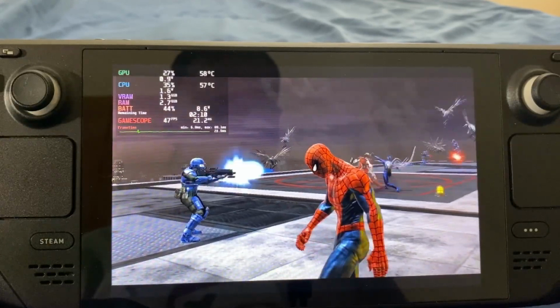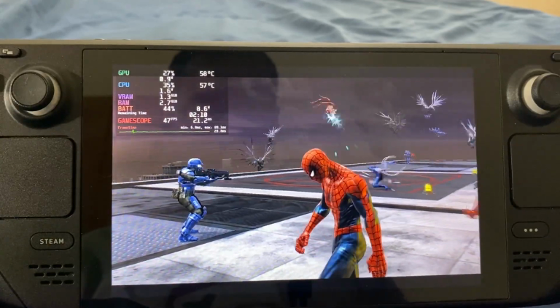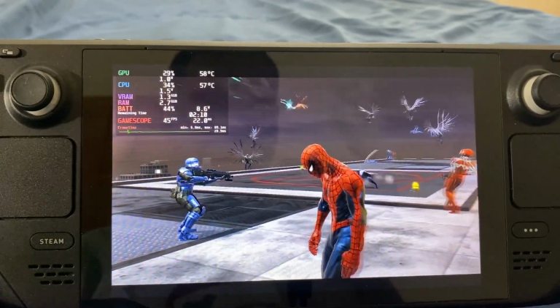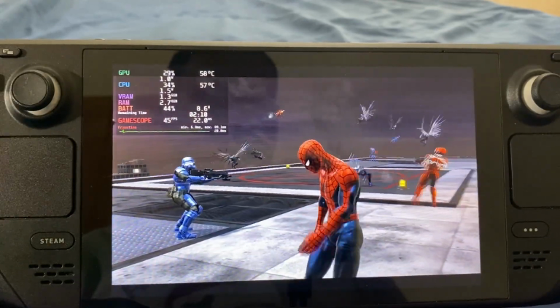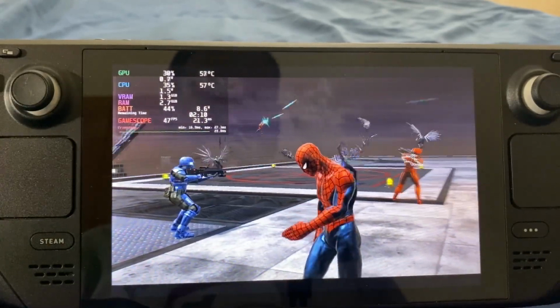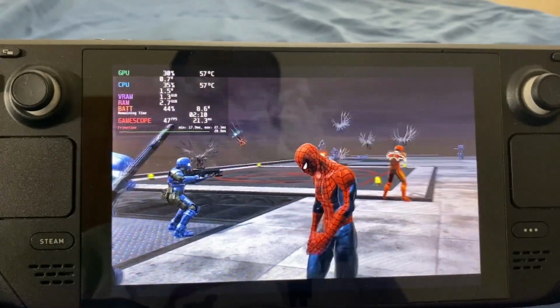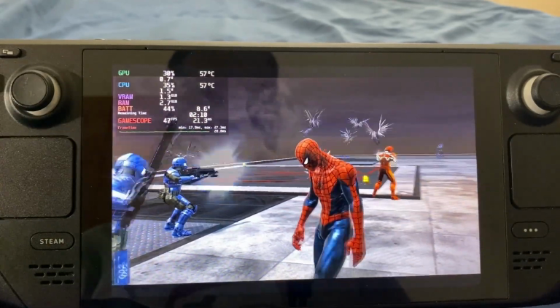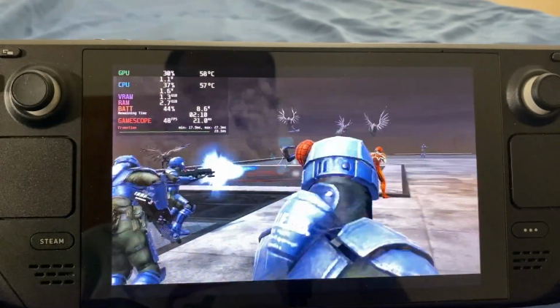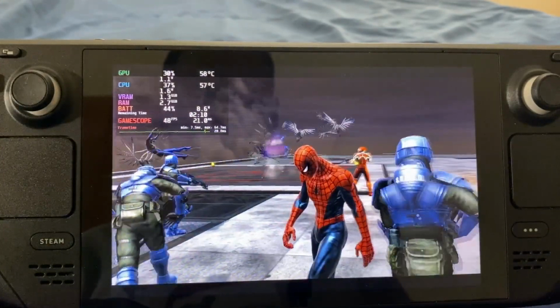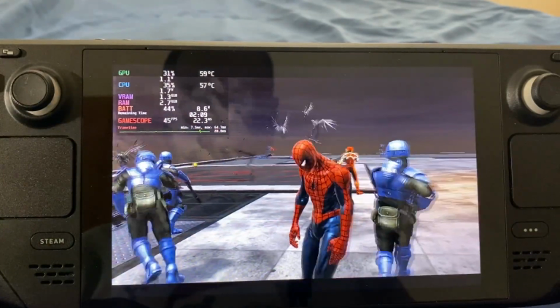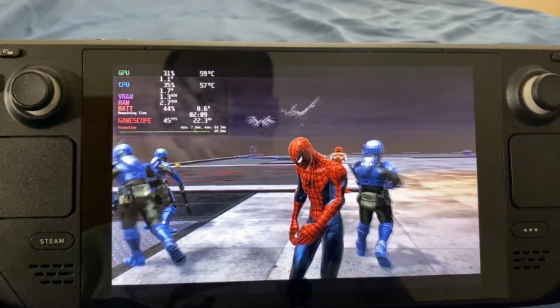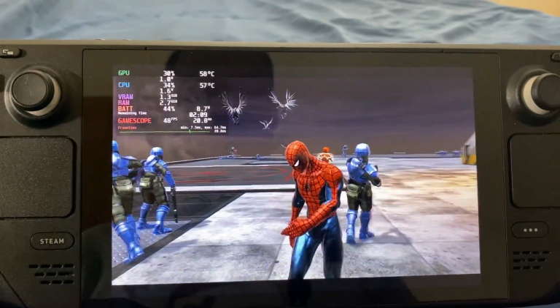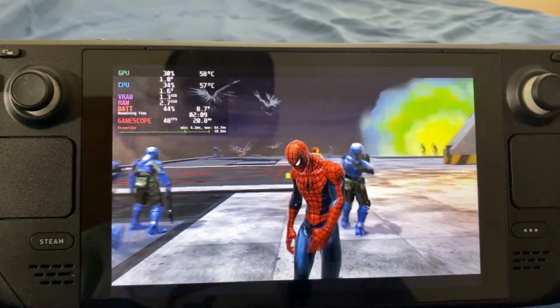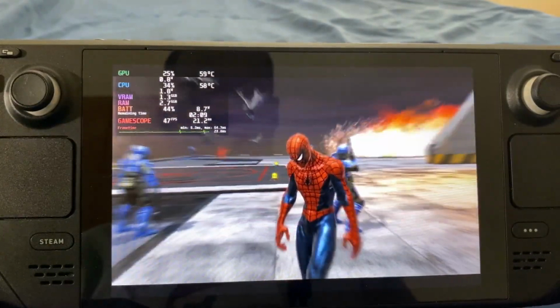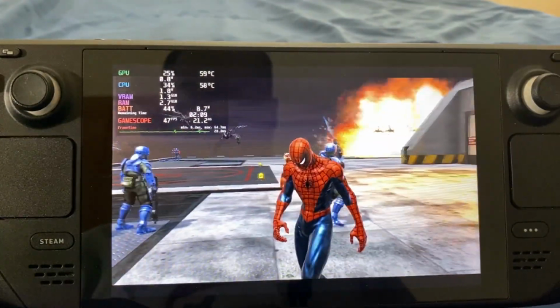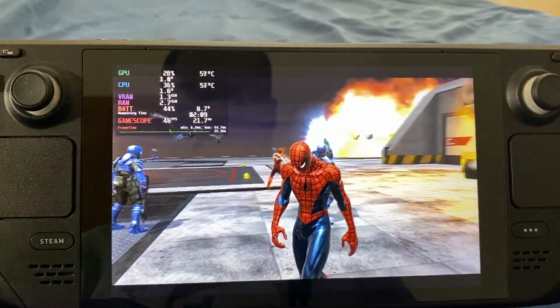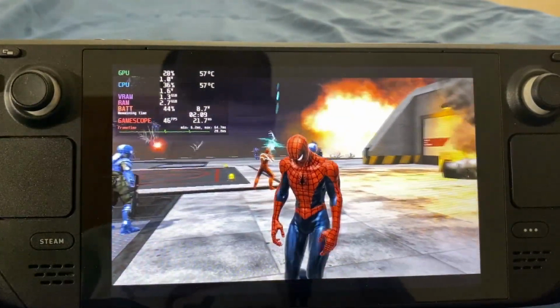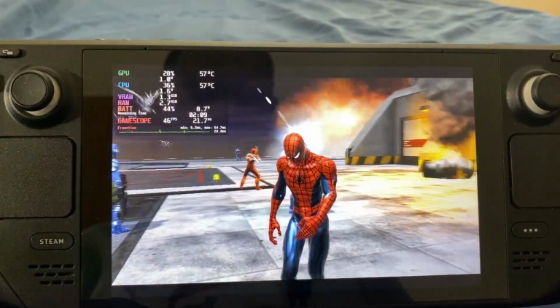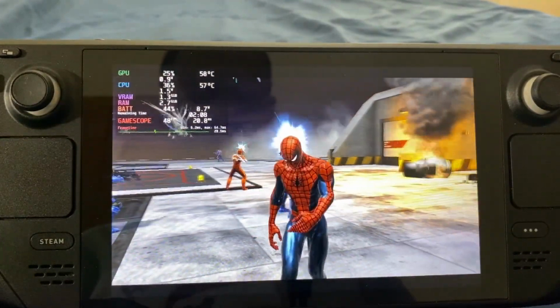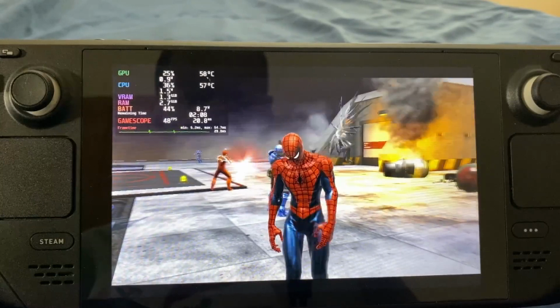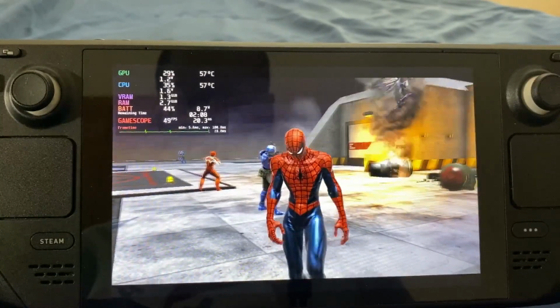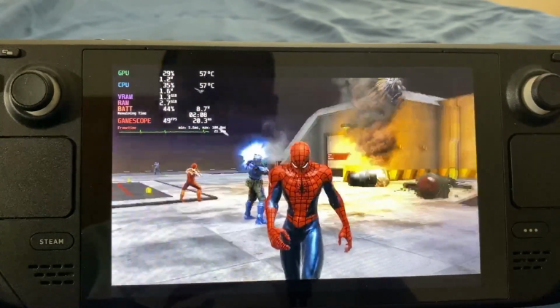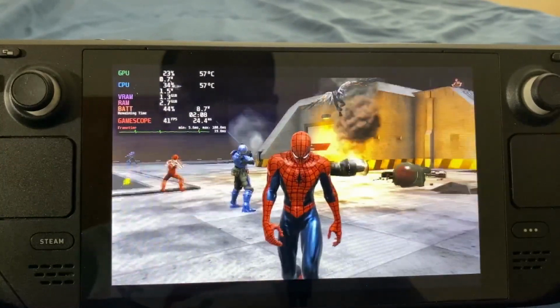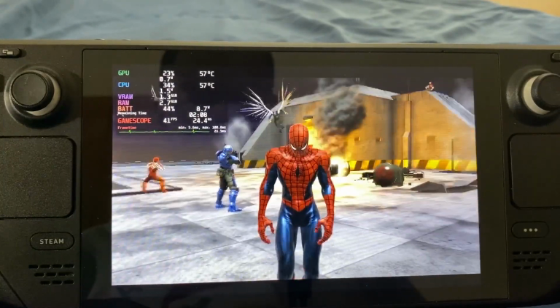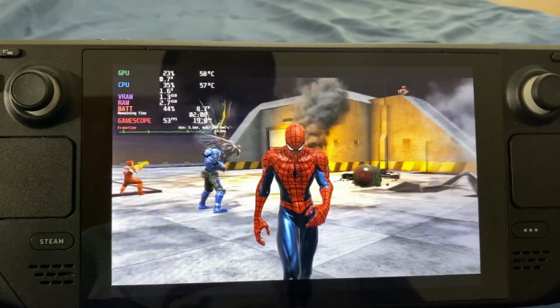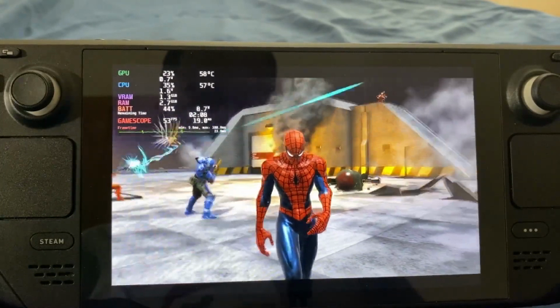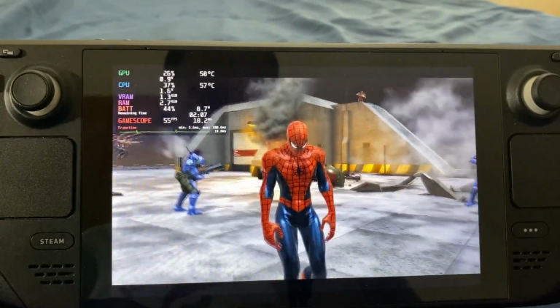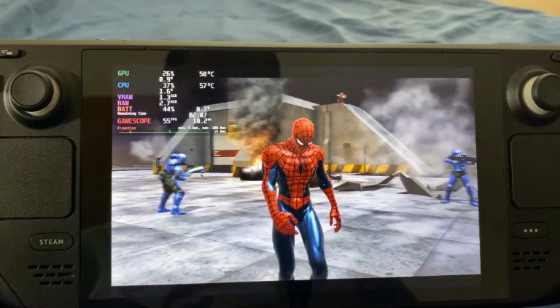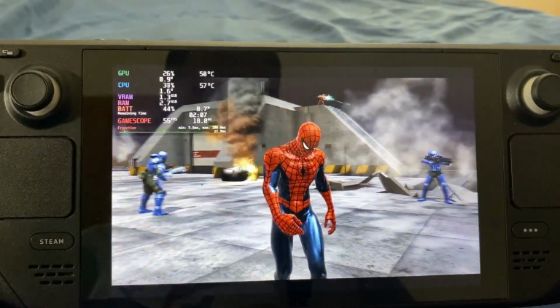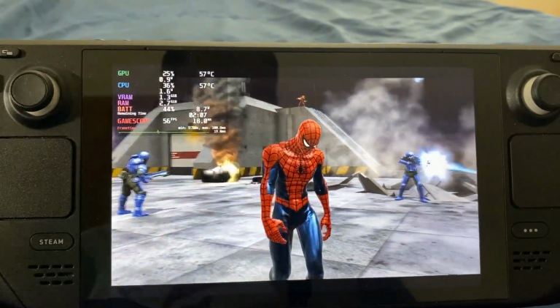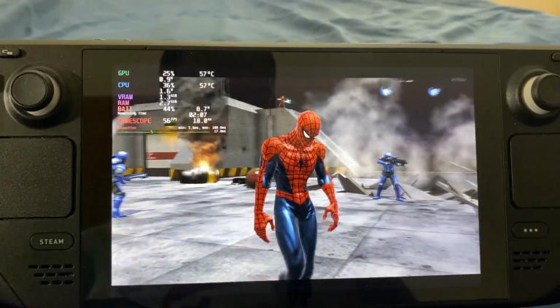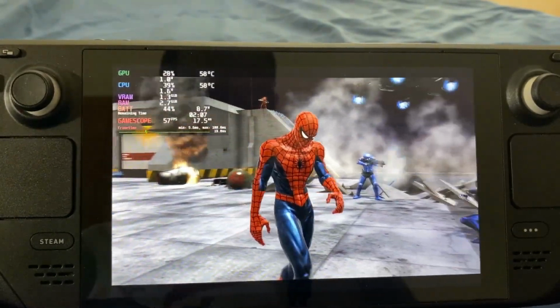So yeah, this is the Spider-Man Web of Shadows starting cutscene, as you guys are seeing here.